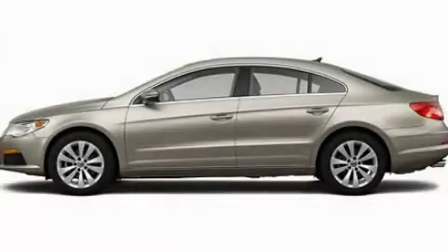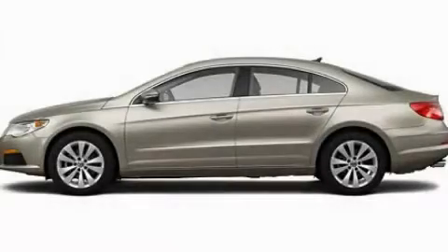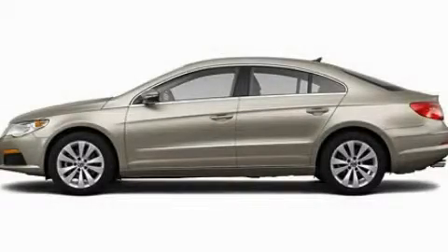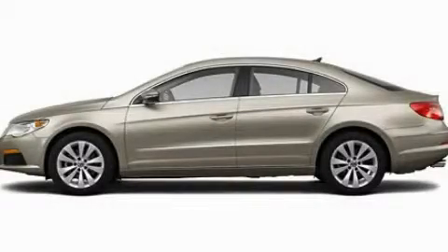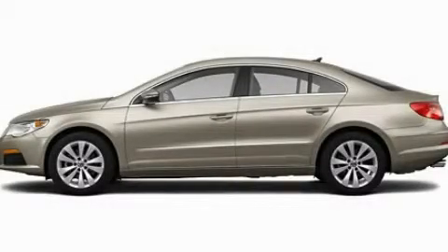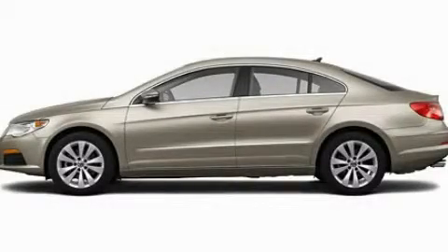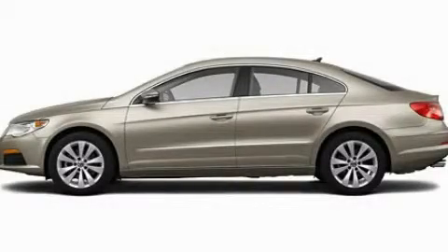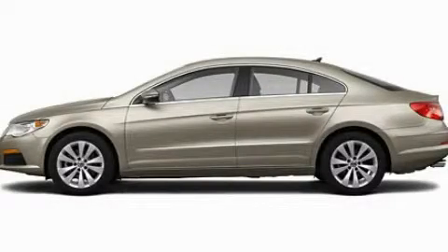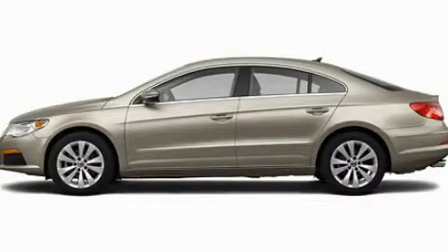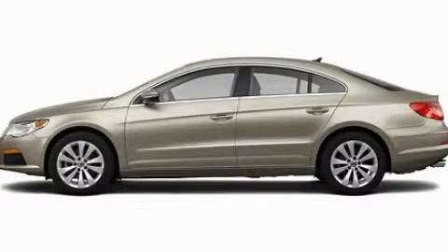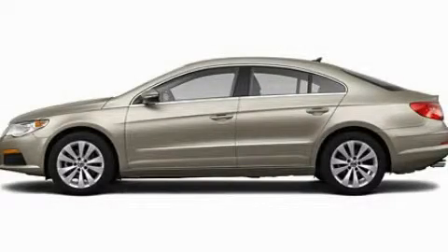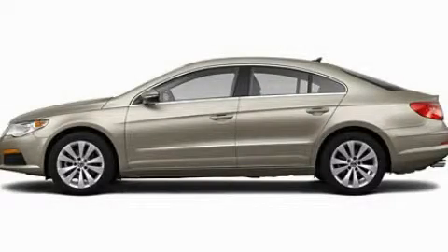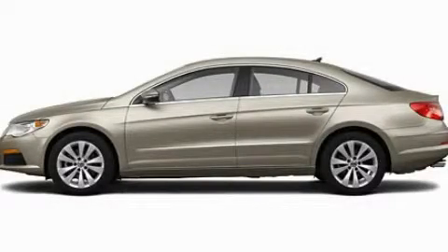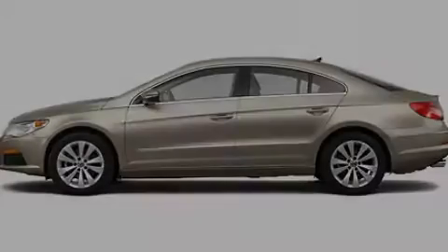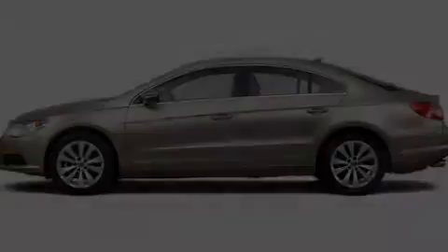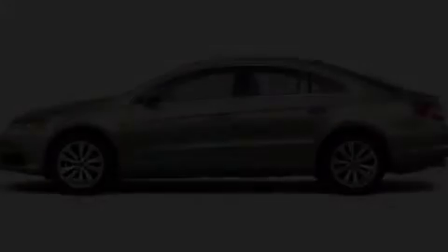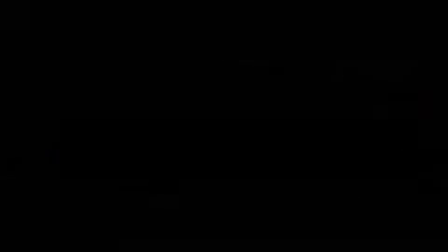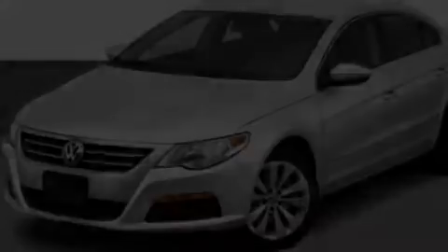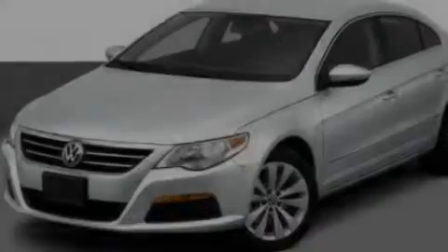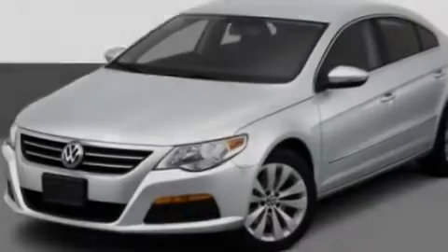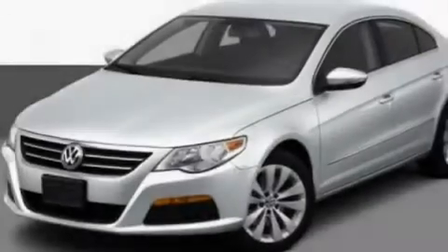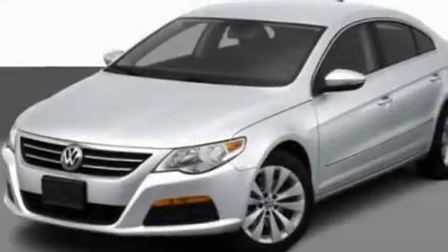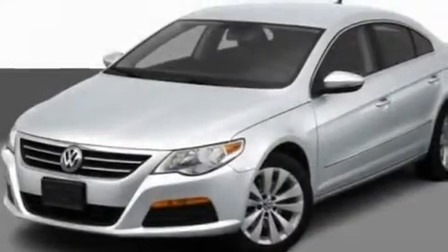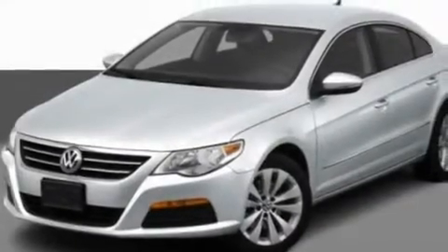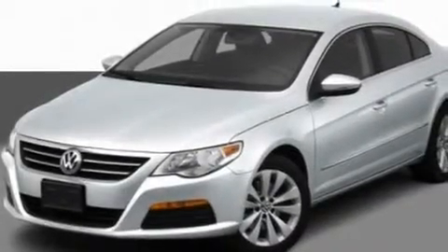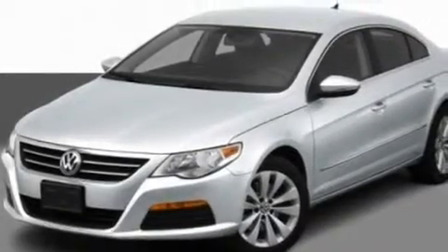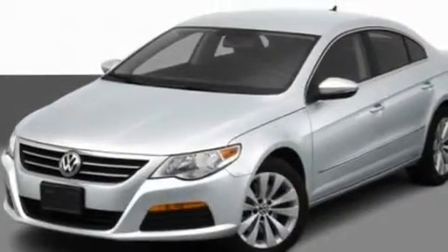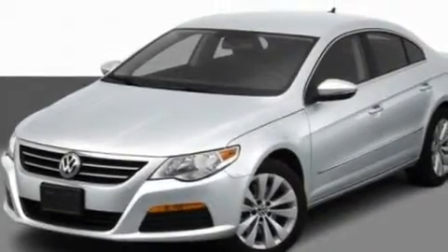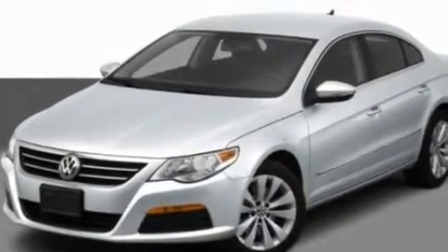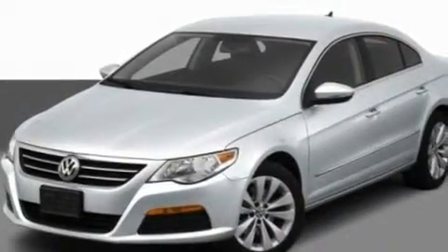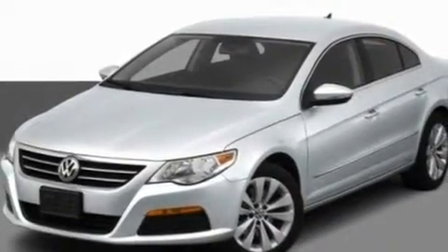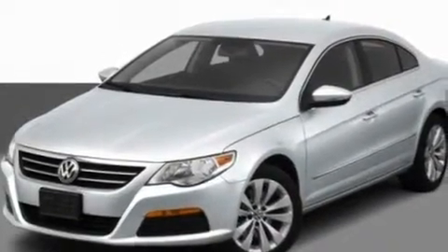This is a 2012 Volkswagen CC. It has a 2.0-liter four-cylinder engine and an automatic transmission.